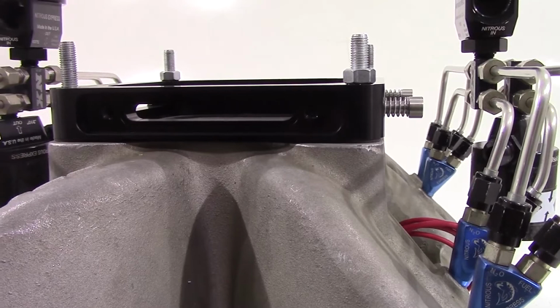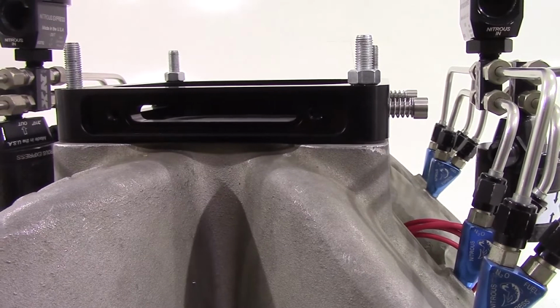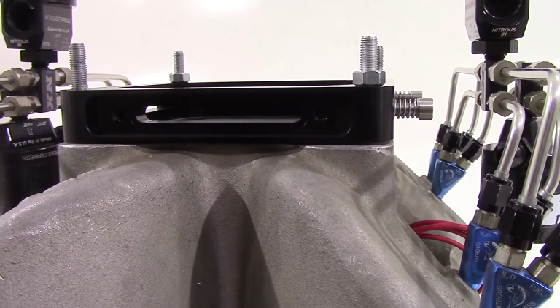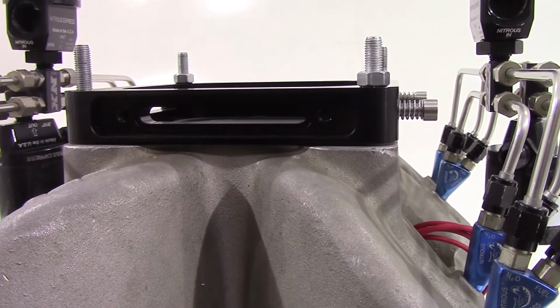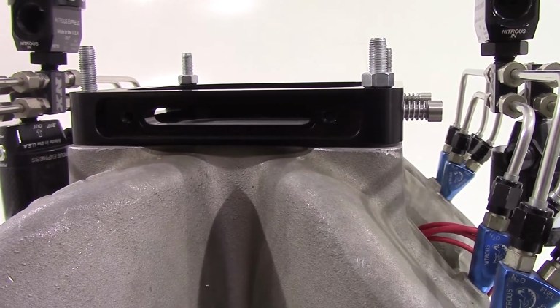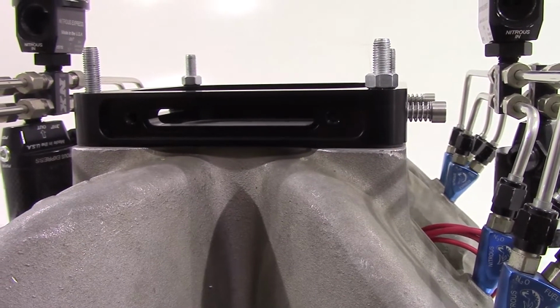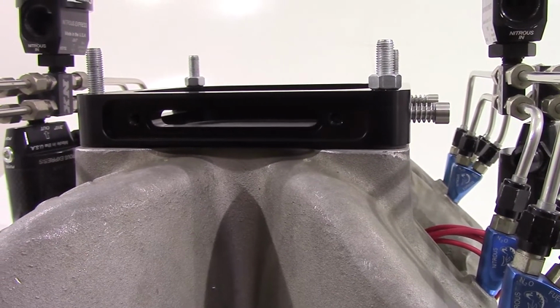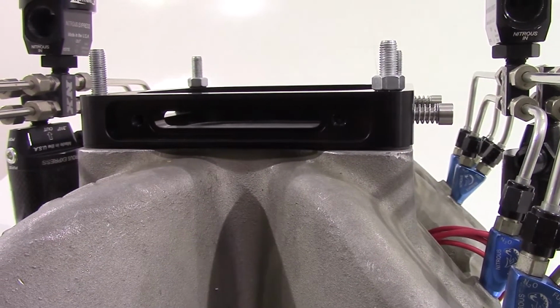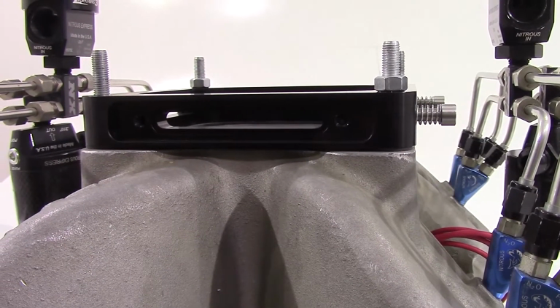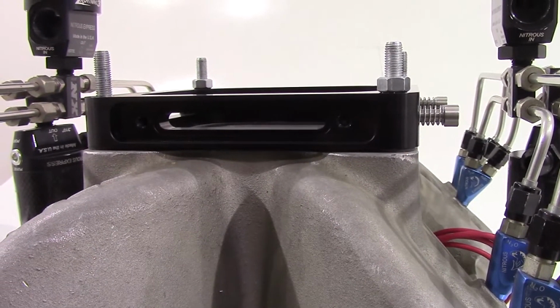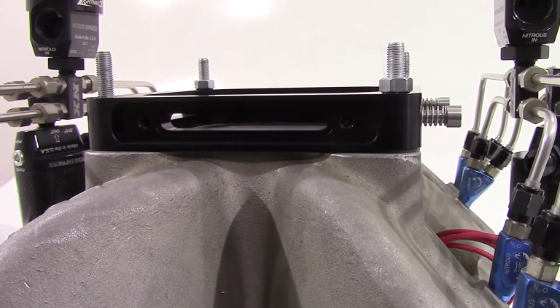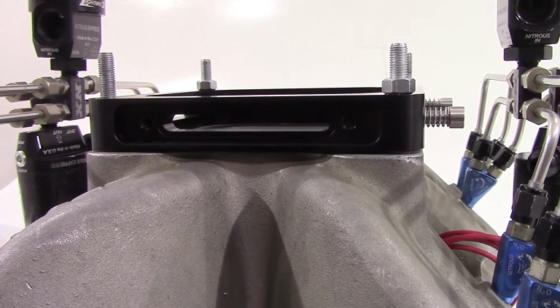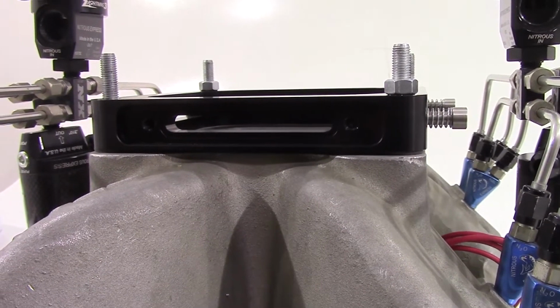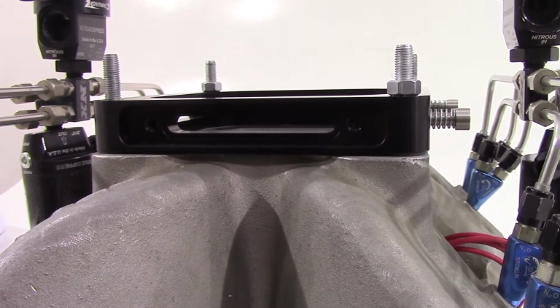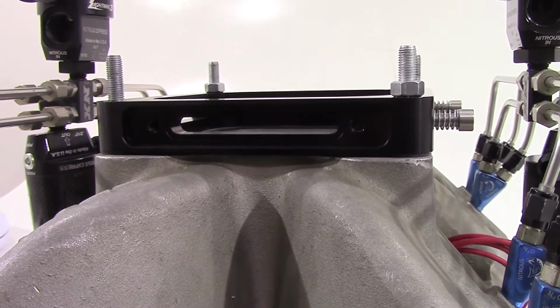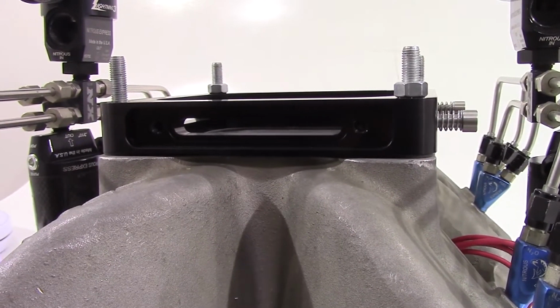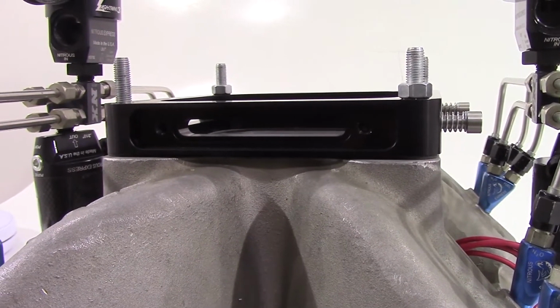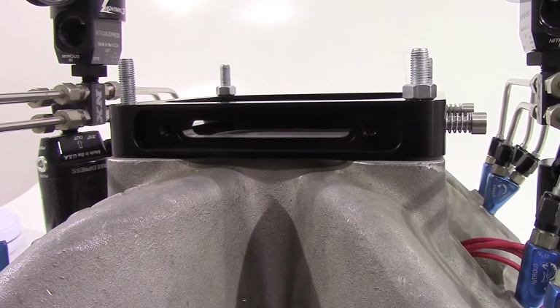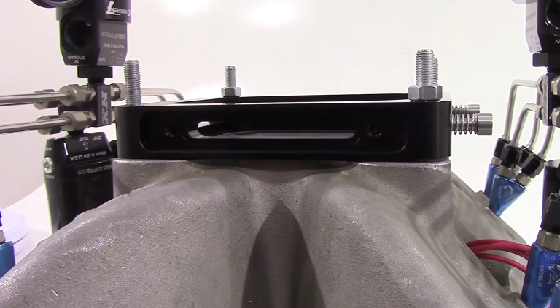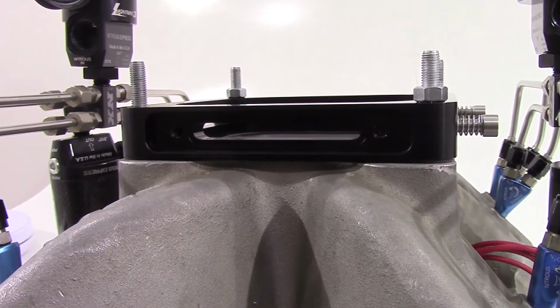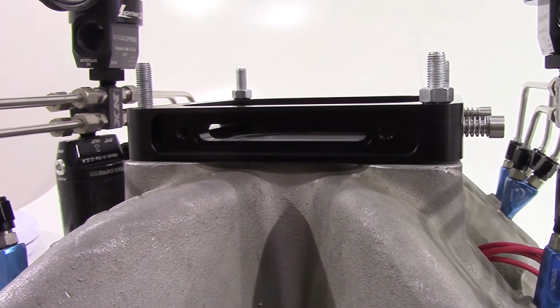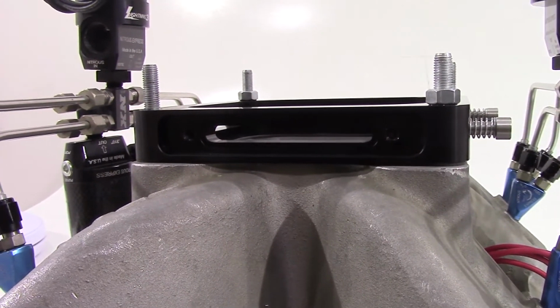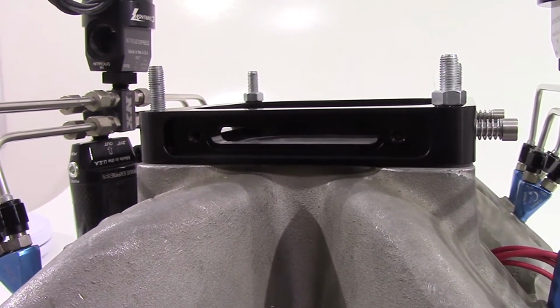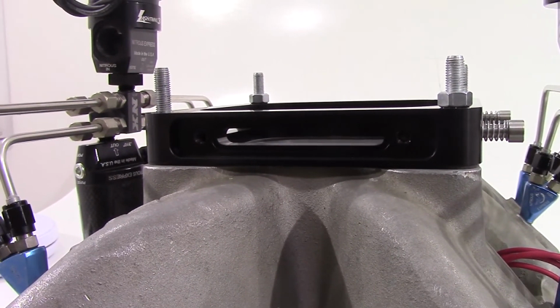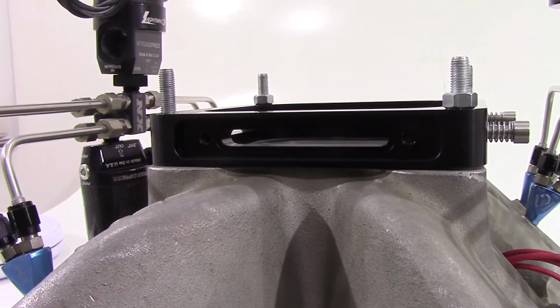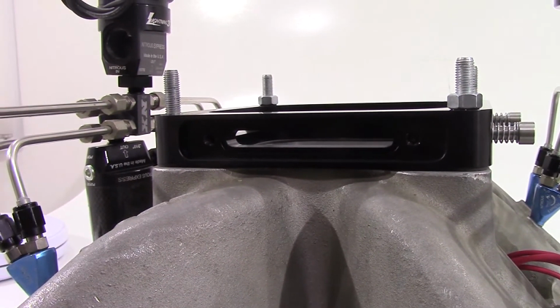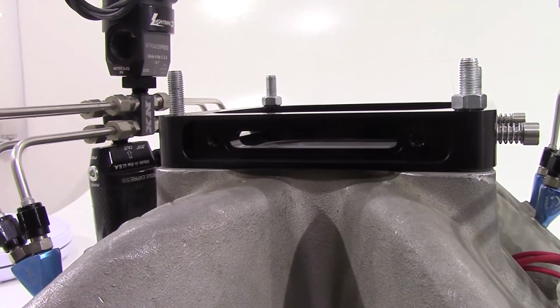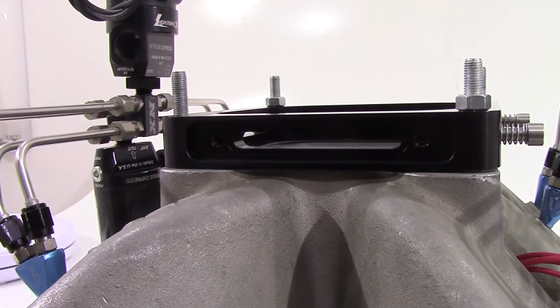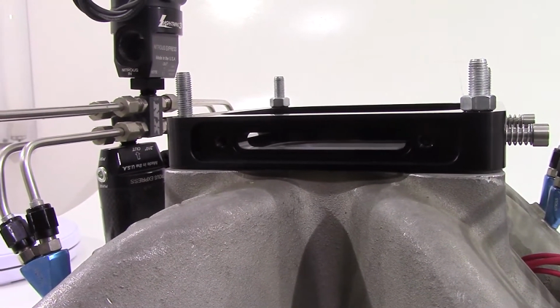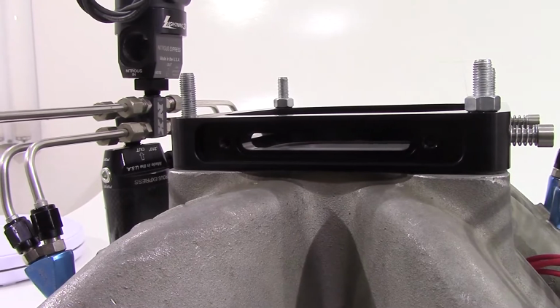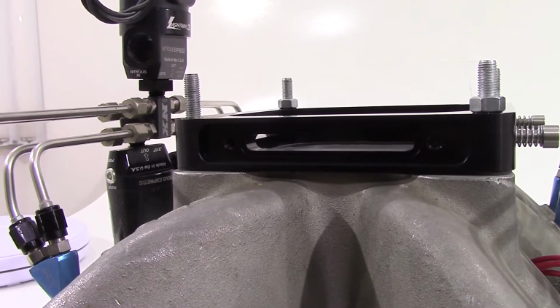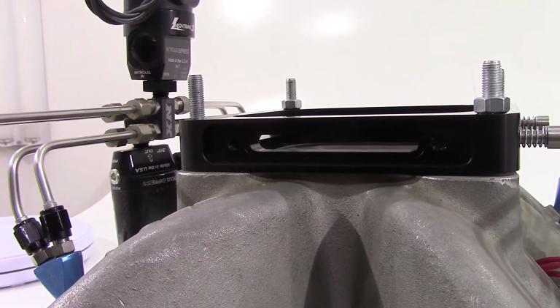These are very cost effective insurance to protect carburetors, throttle bodies, and intake manifolds.